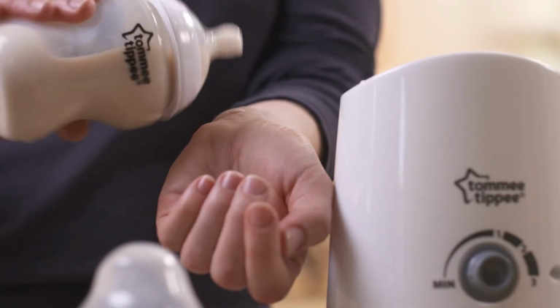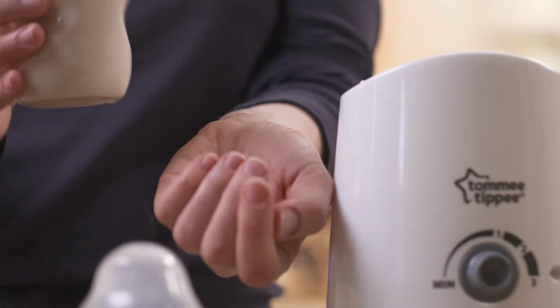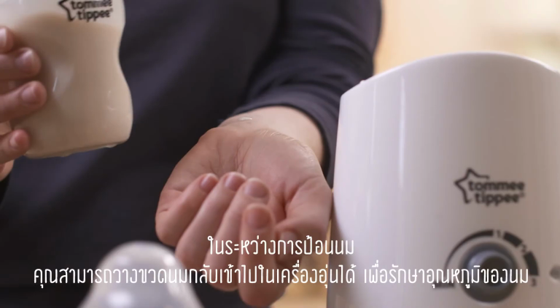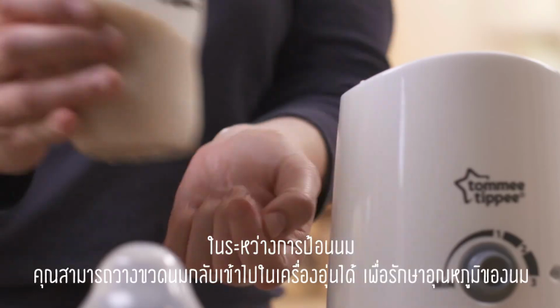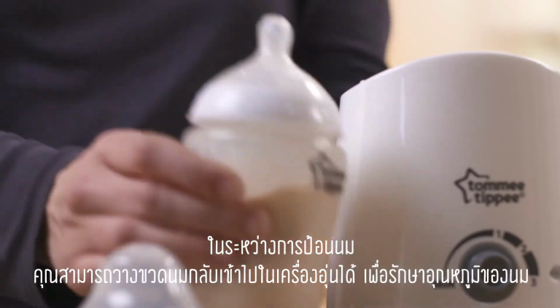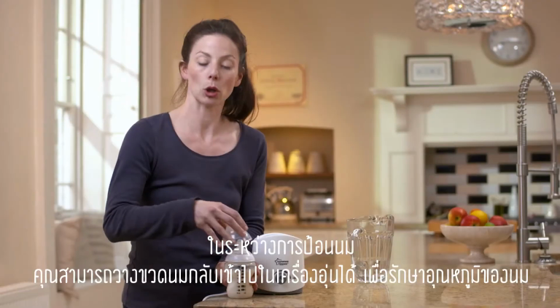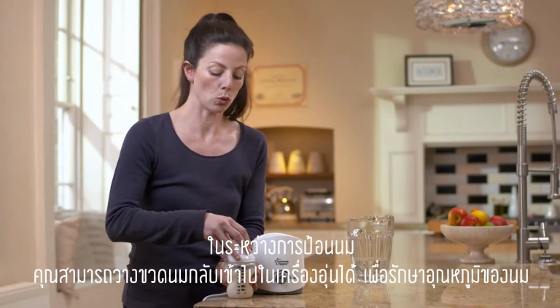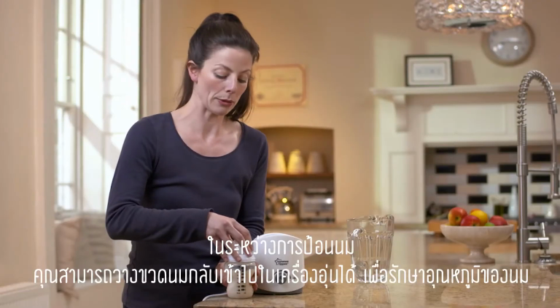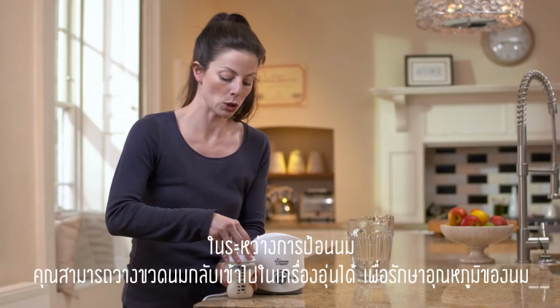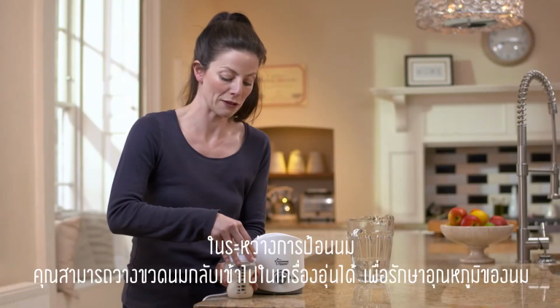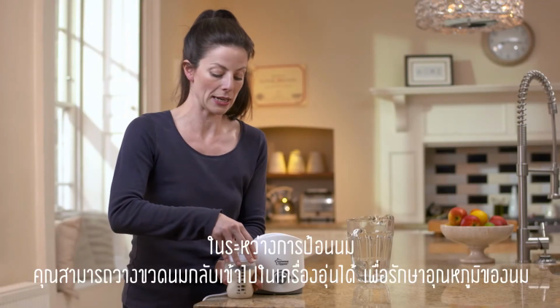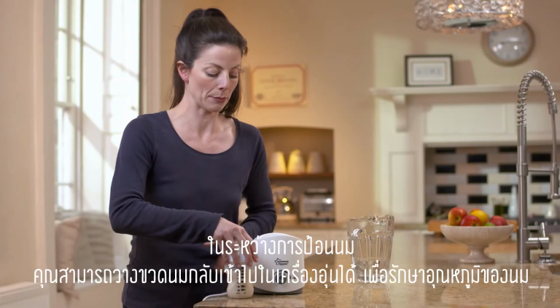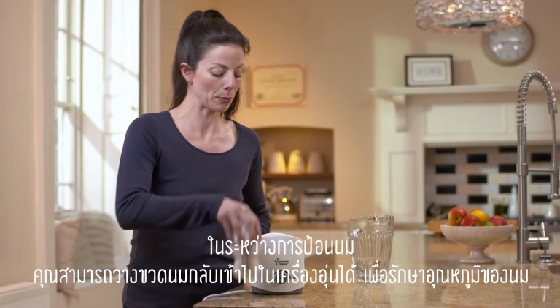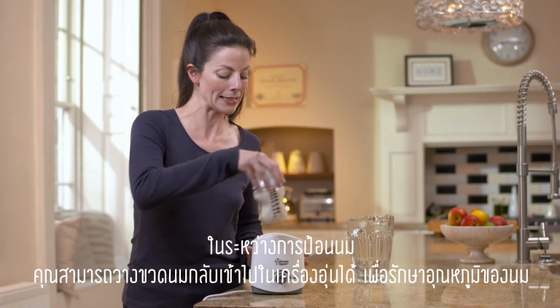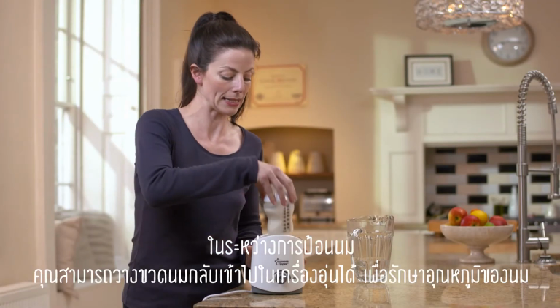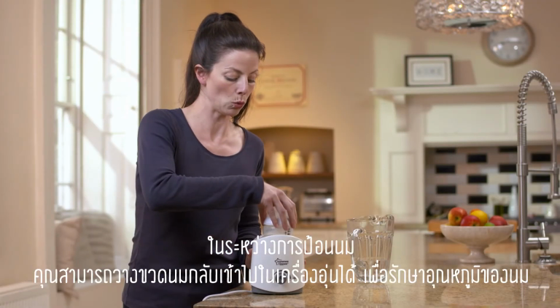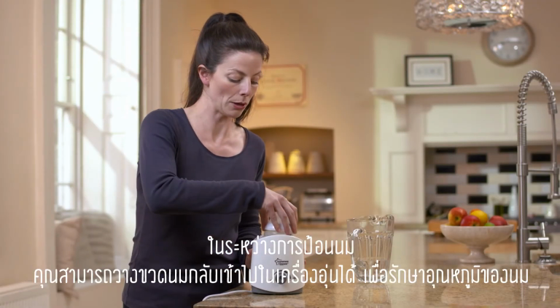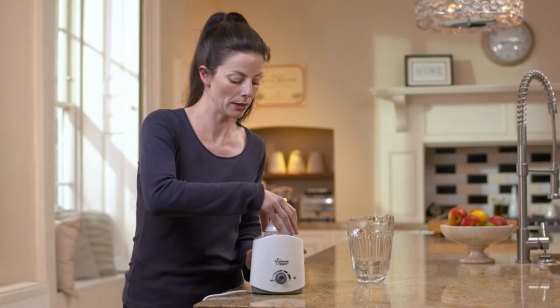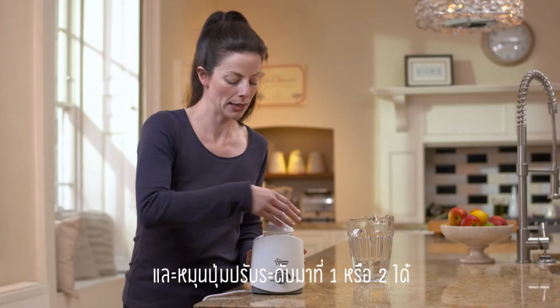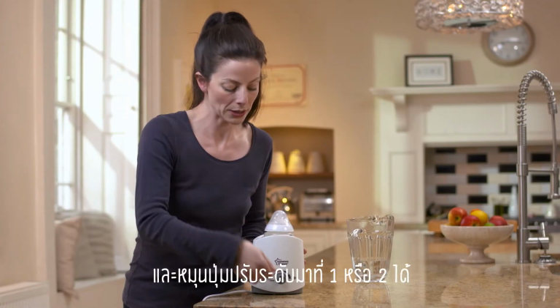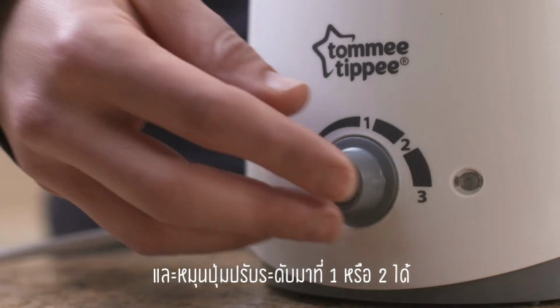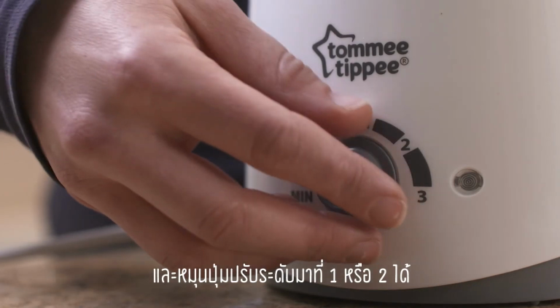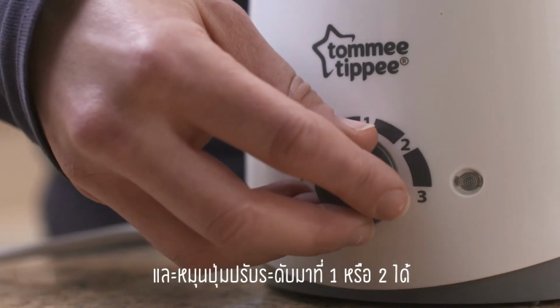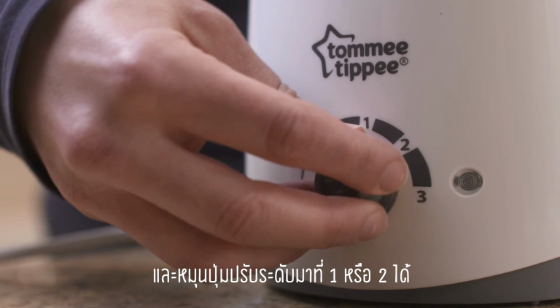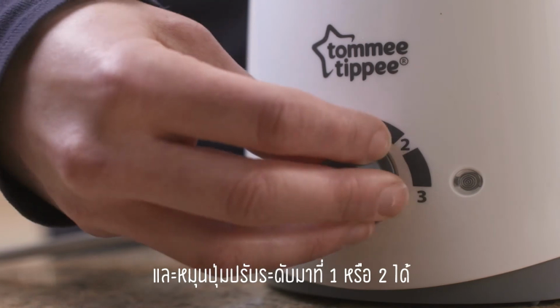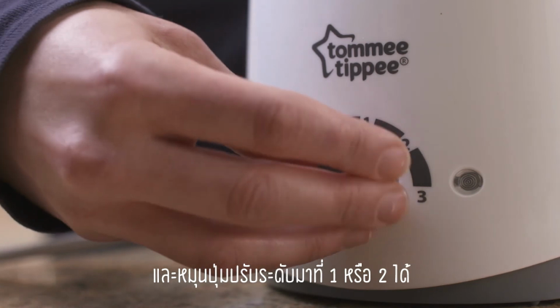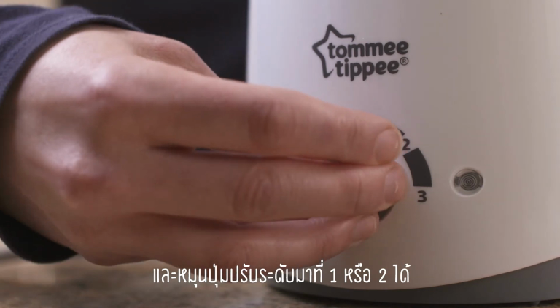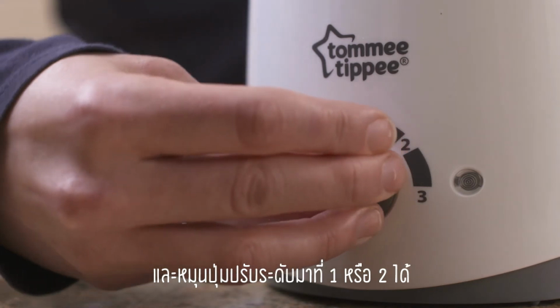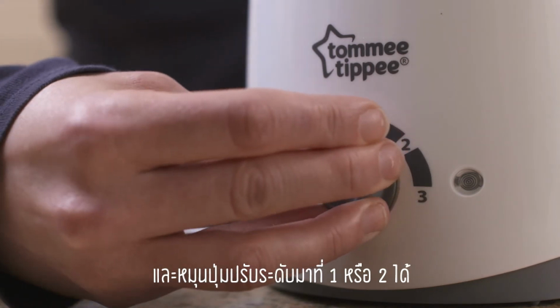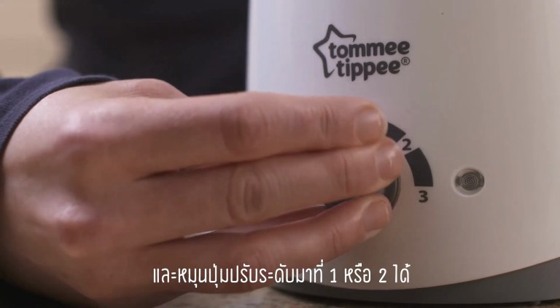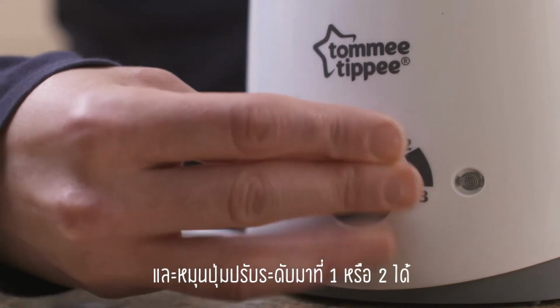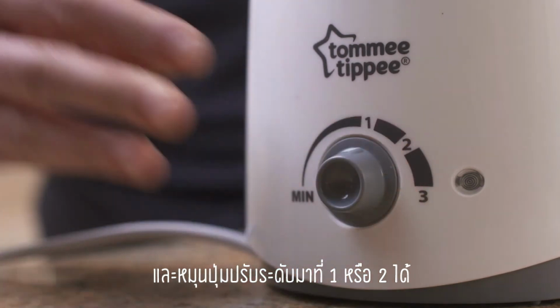You can keep the bottle warm in between feeding by replacing it in the warmer and turning the setting down to one or two.